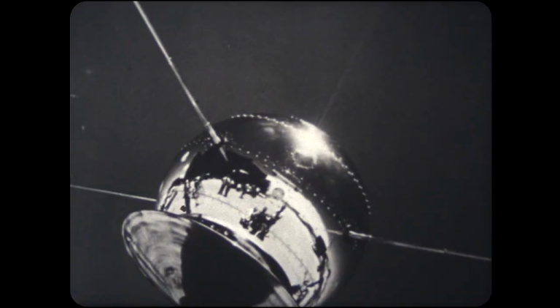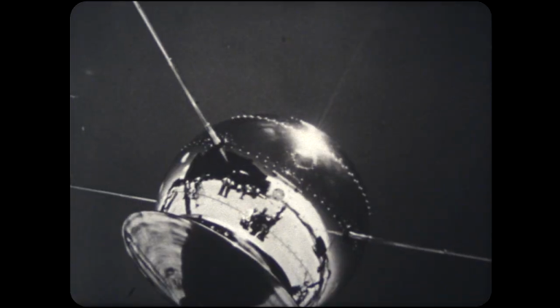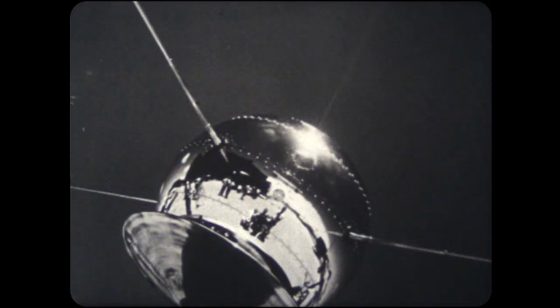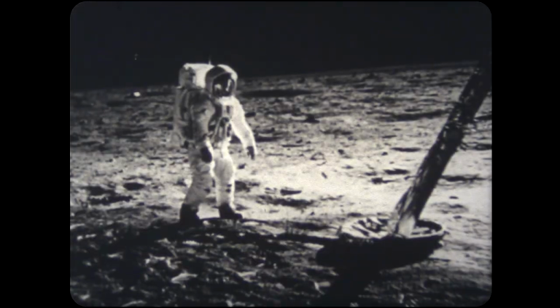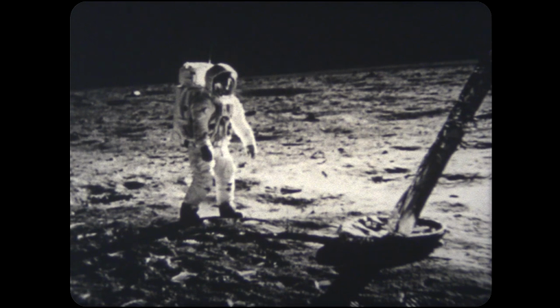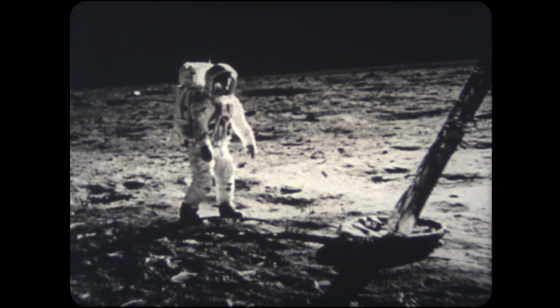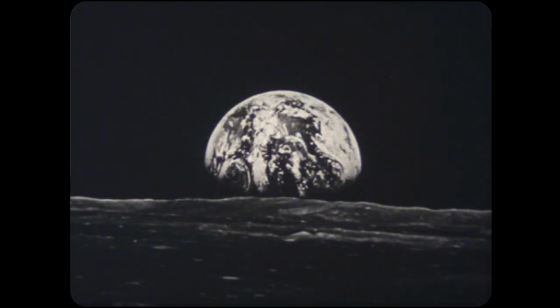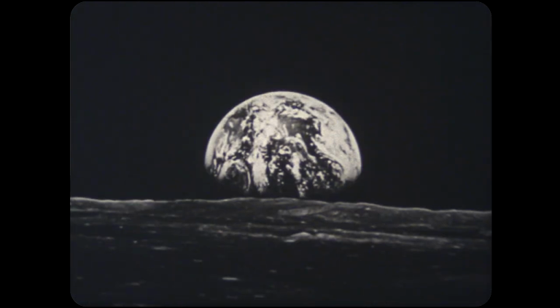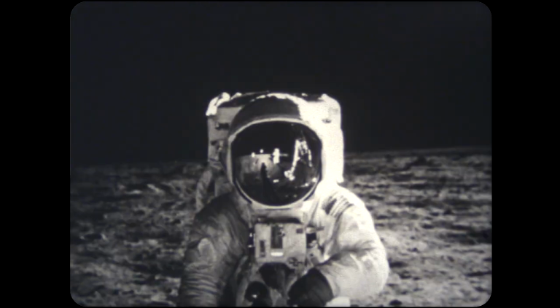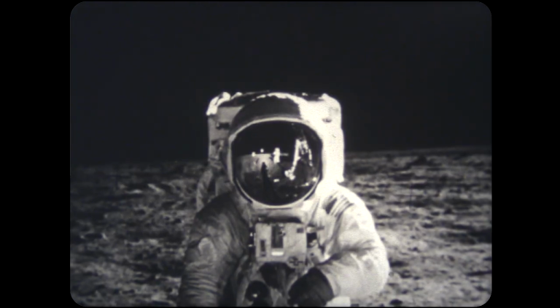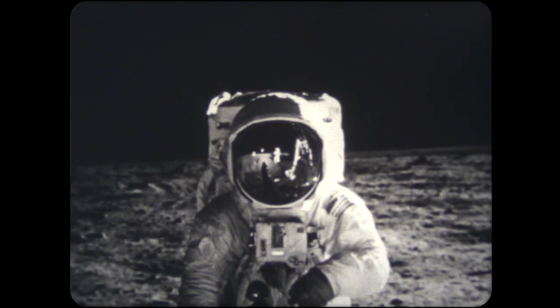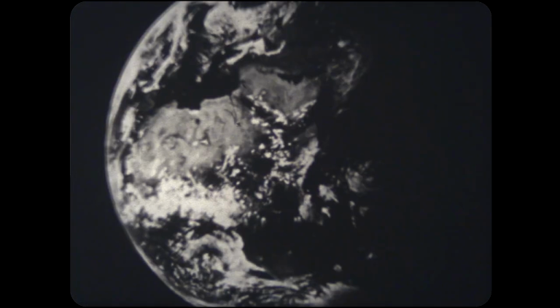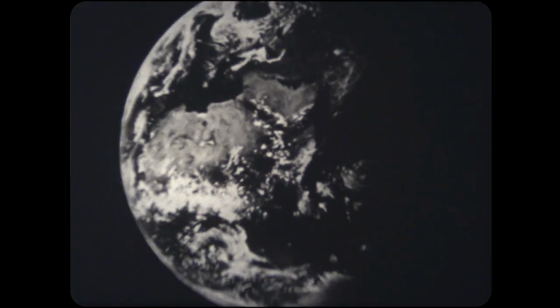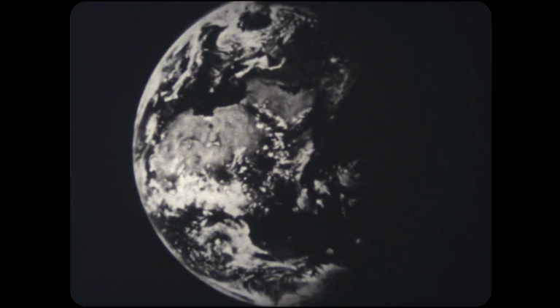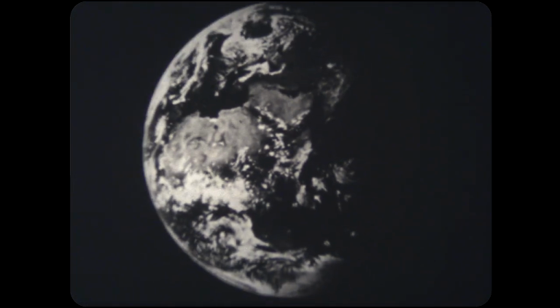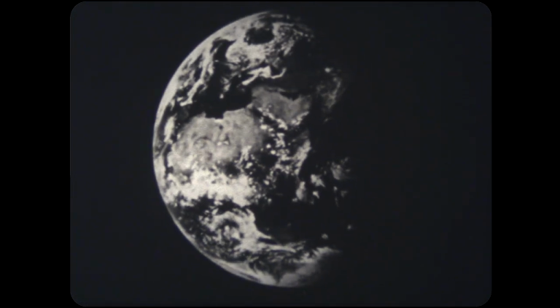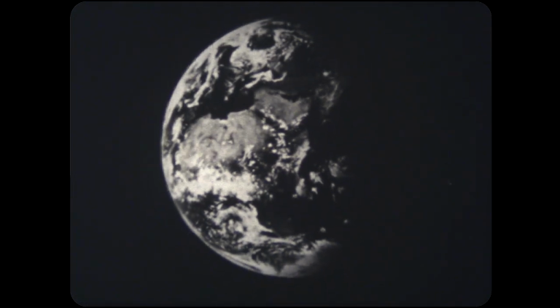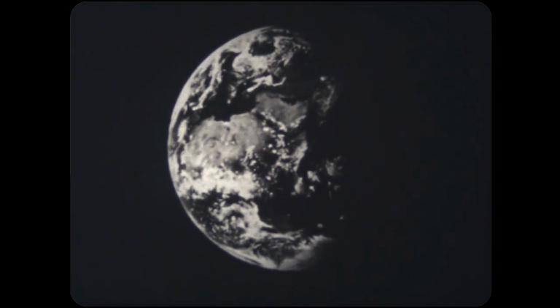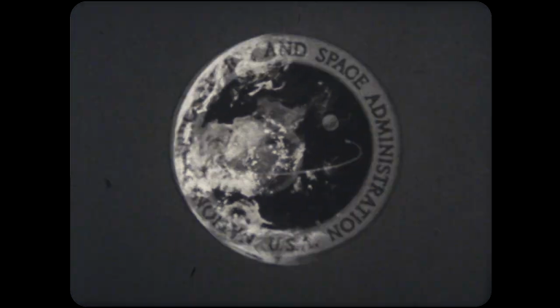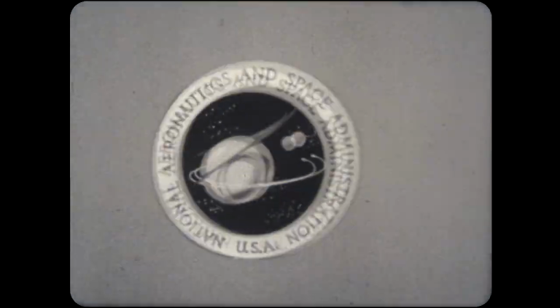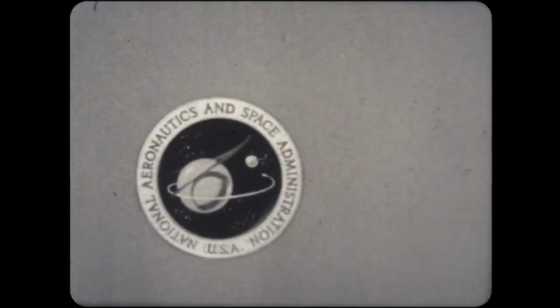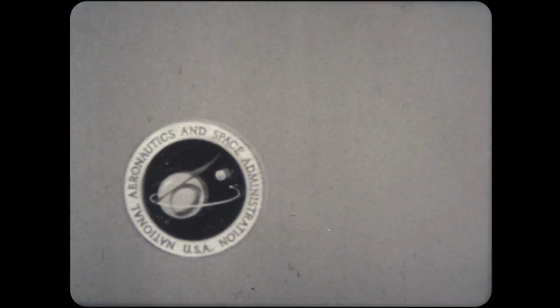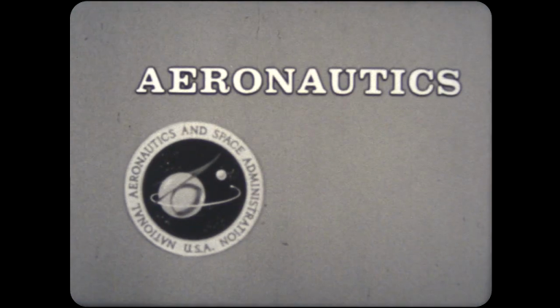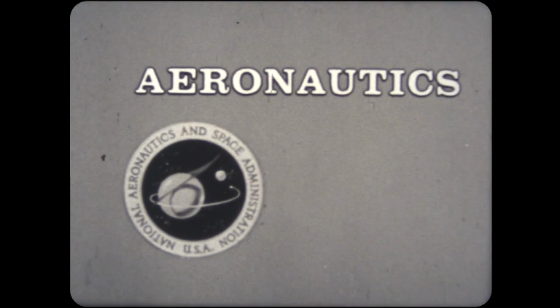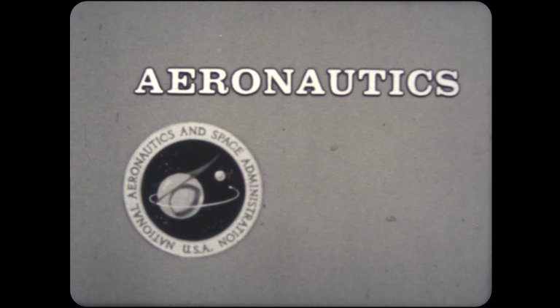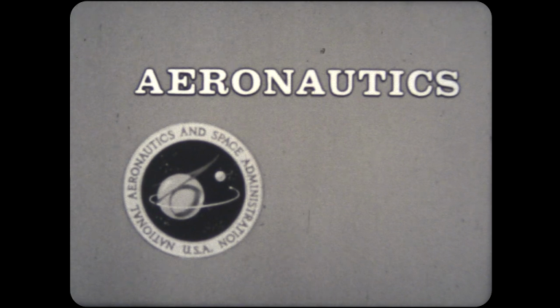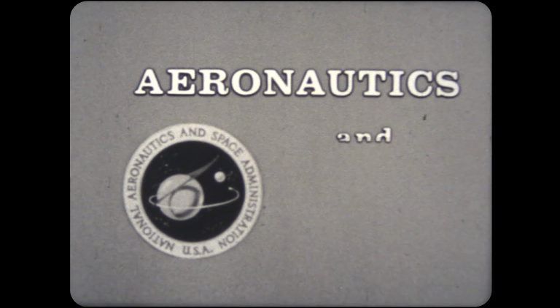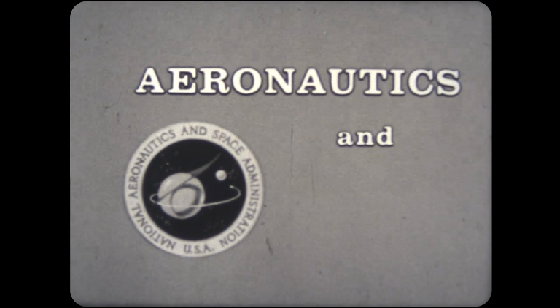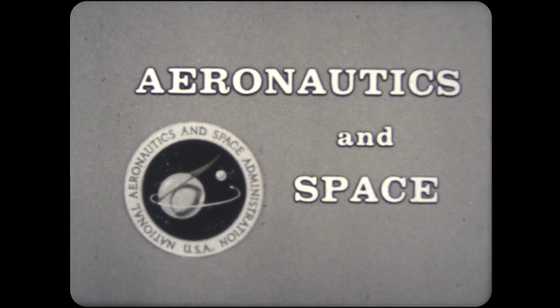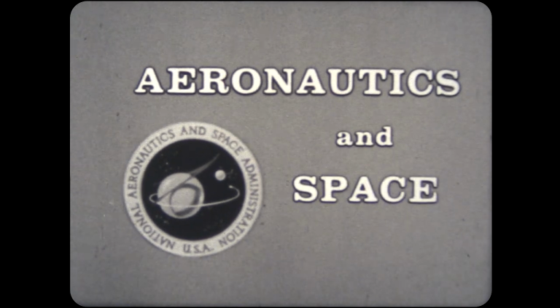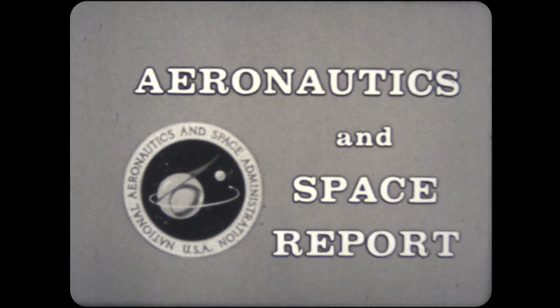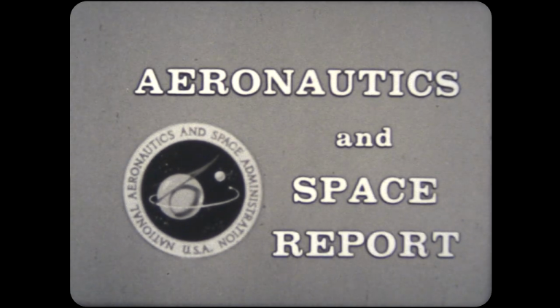NASA, the National Aeronautics and Space Administration, presents Aeronautics and Space Report.